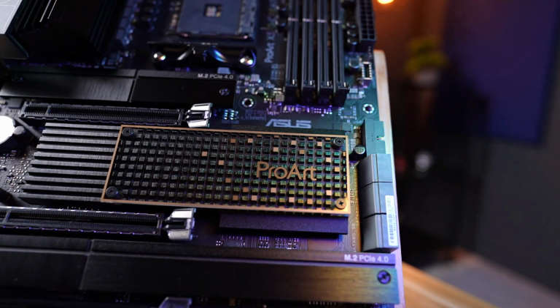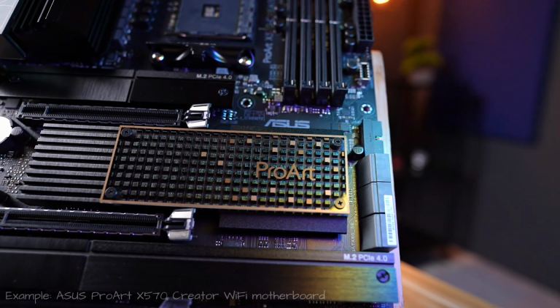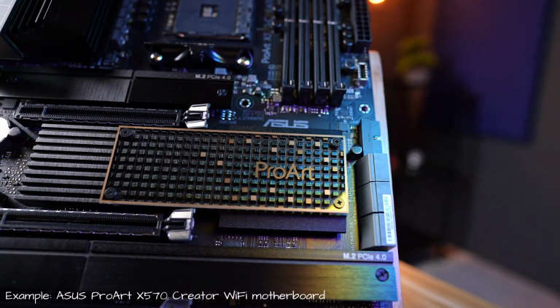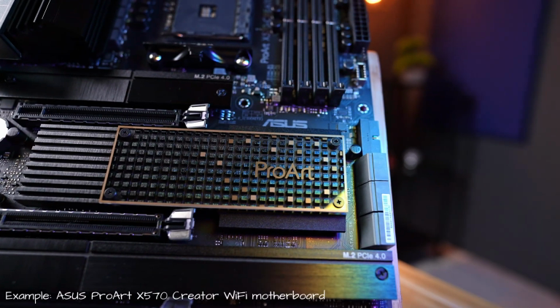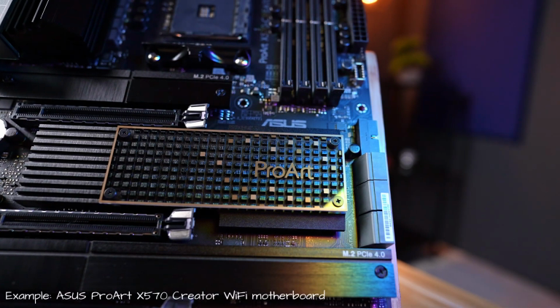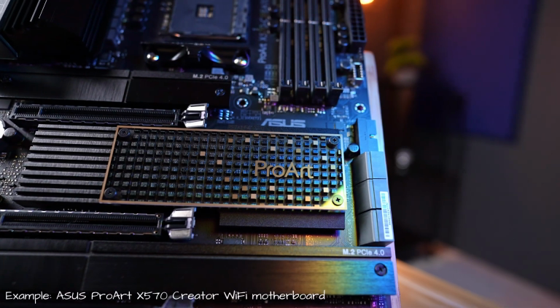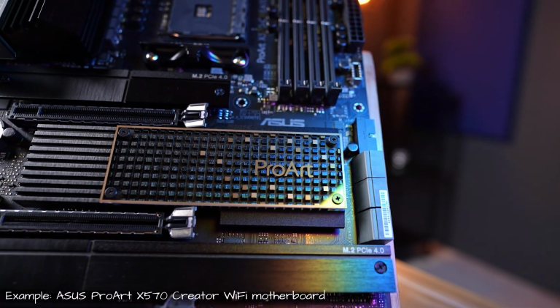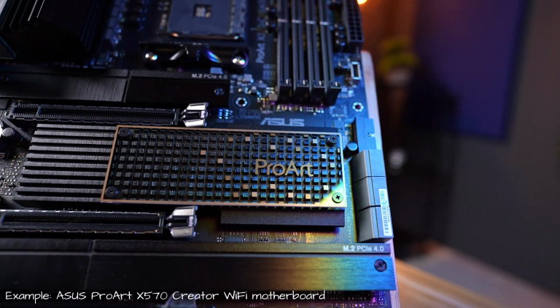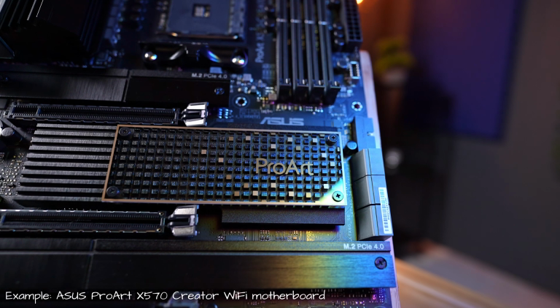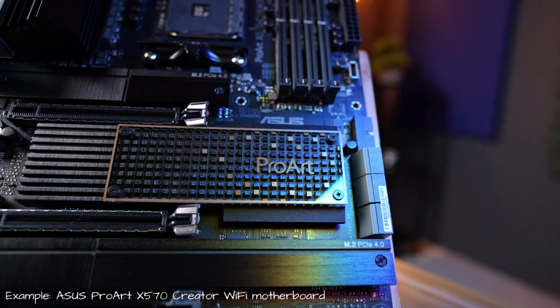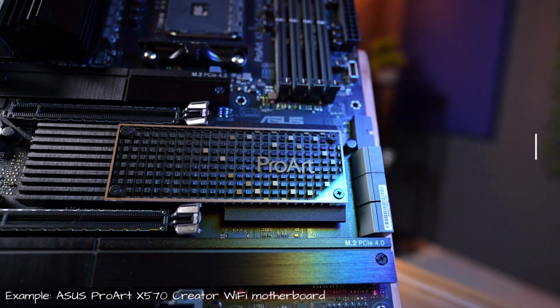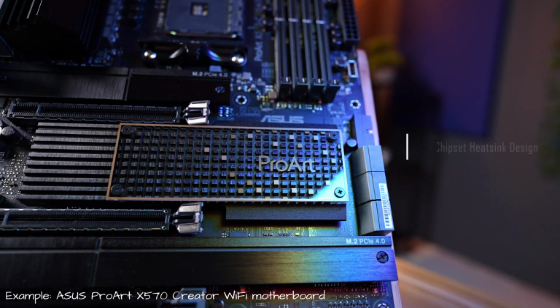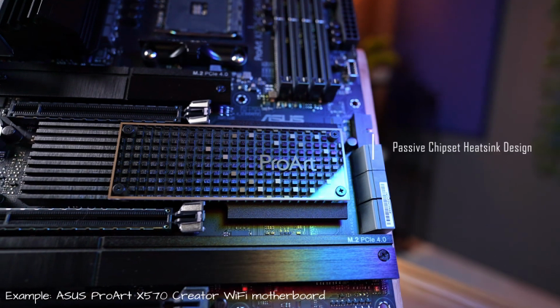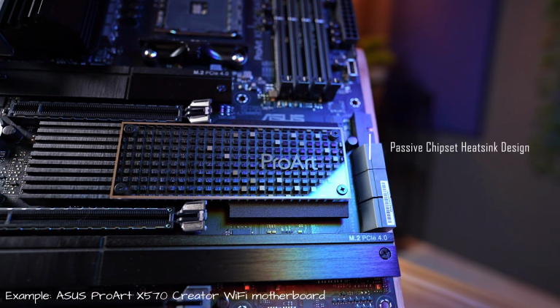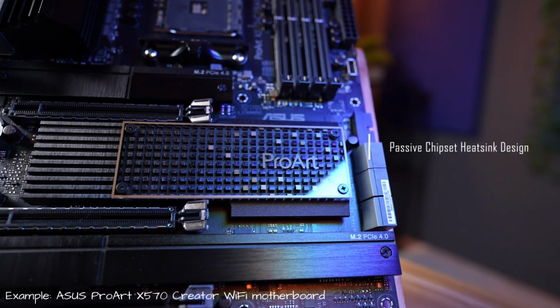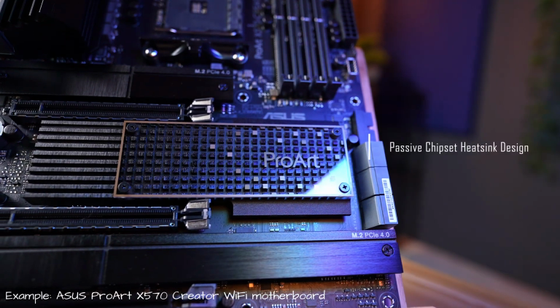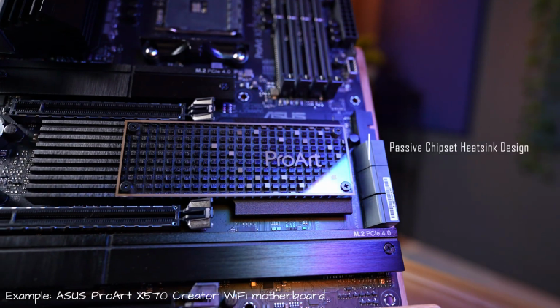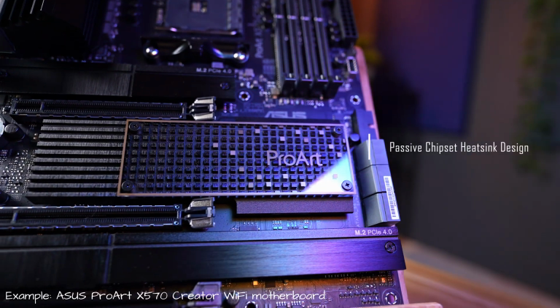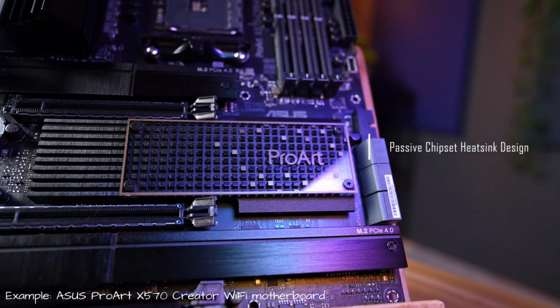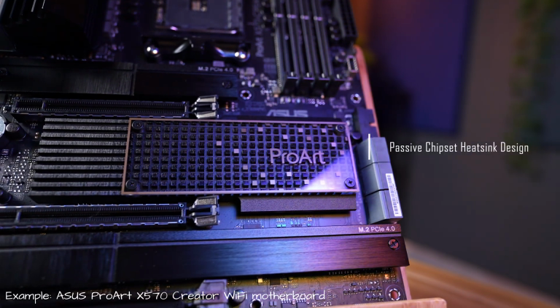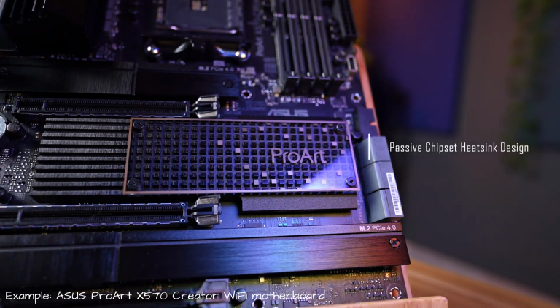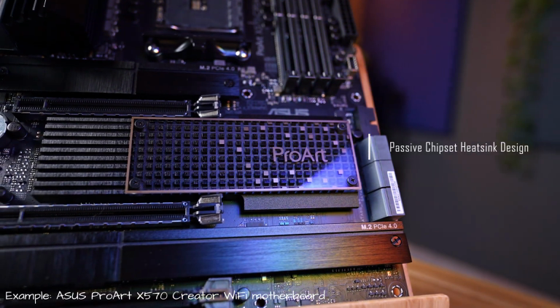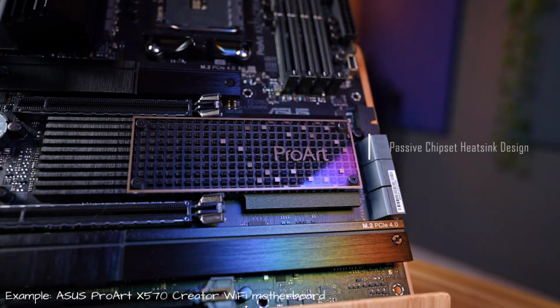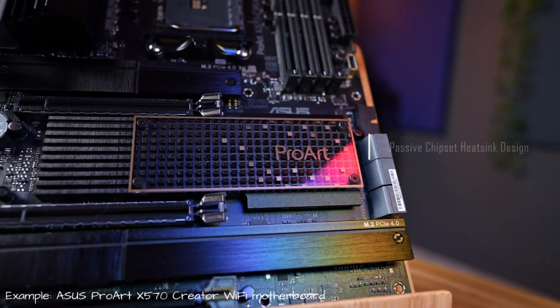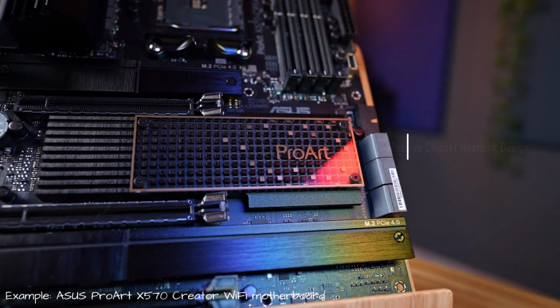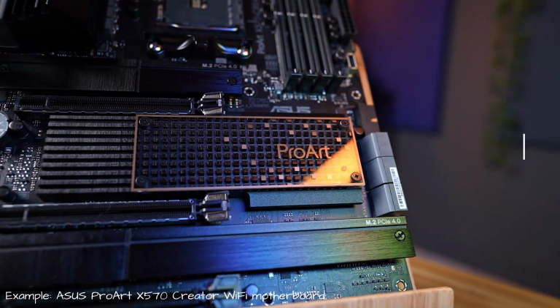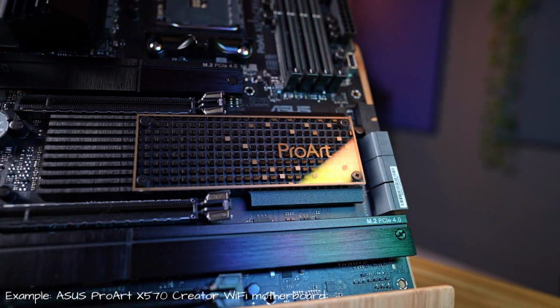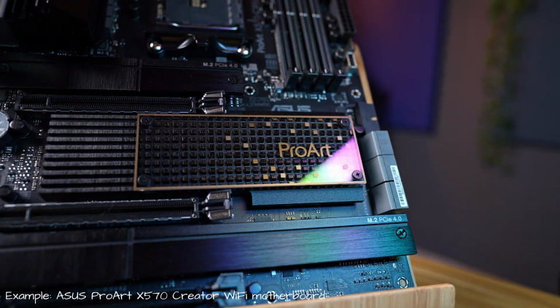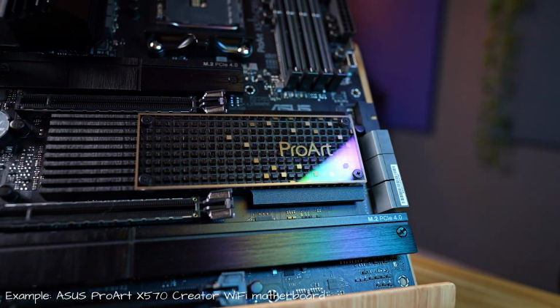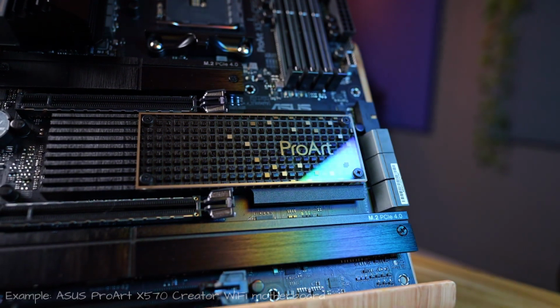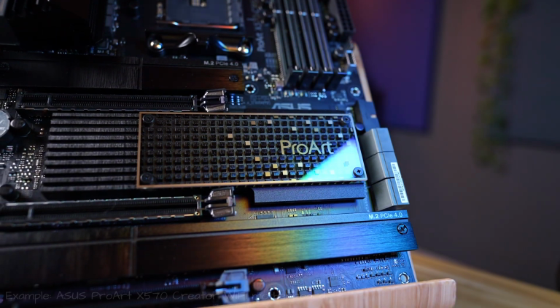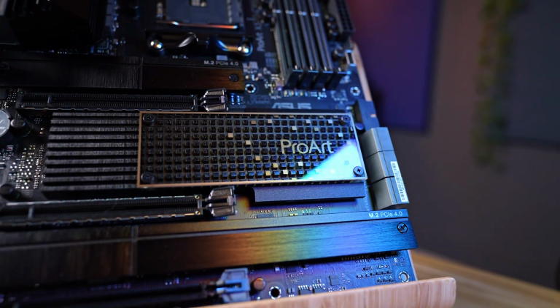To be fair, most boards come with pretty good heatsinks, so you're already covered there. And hey, Asus makes them too.